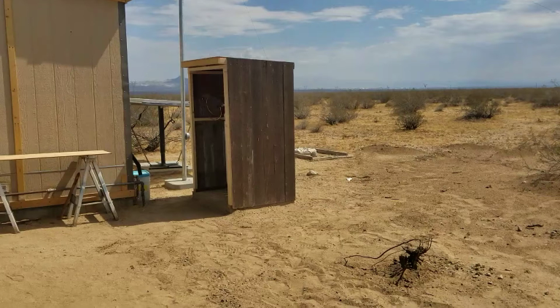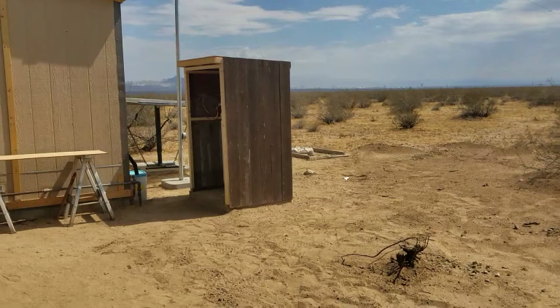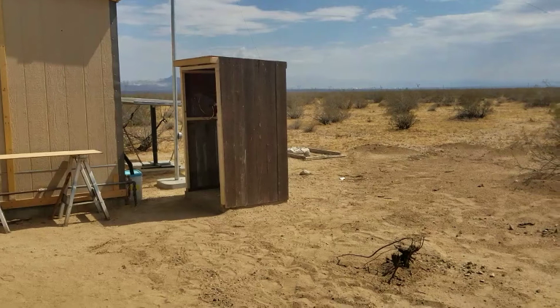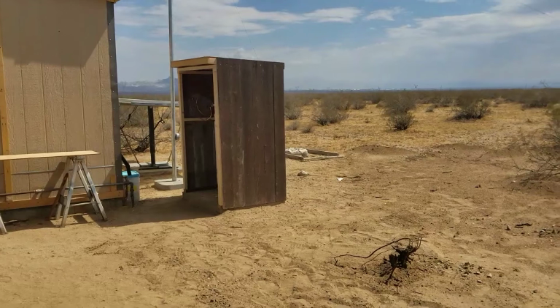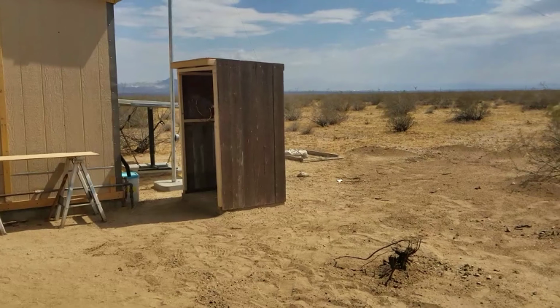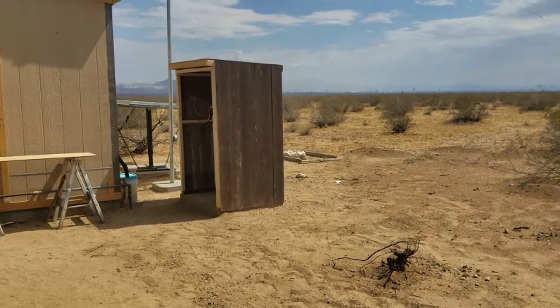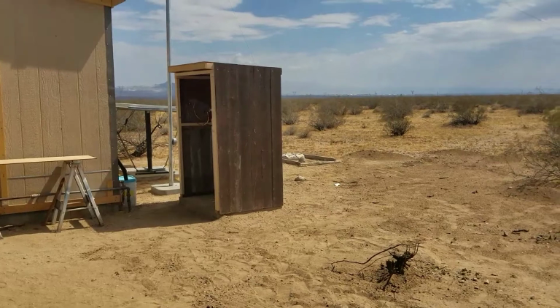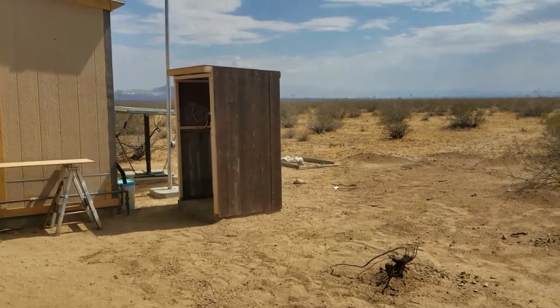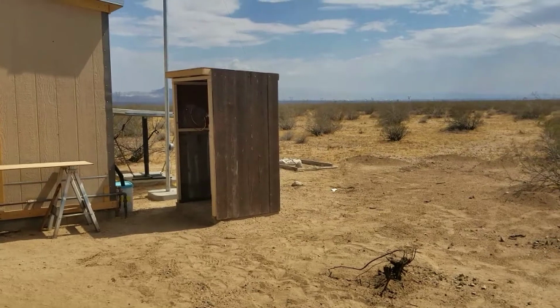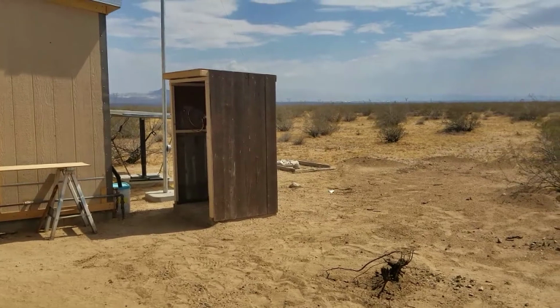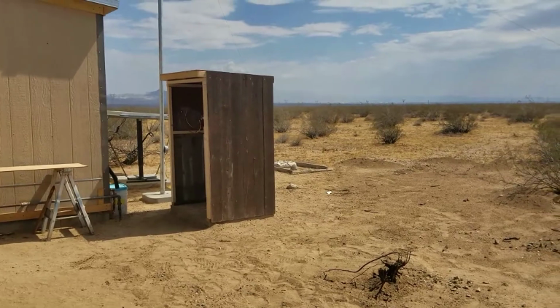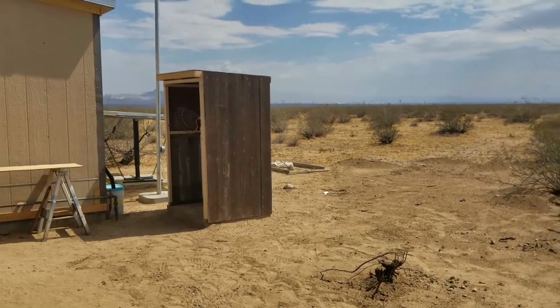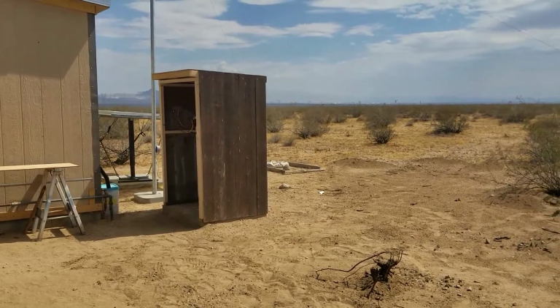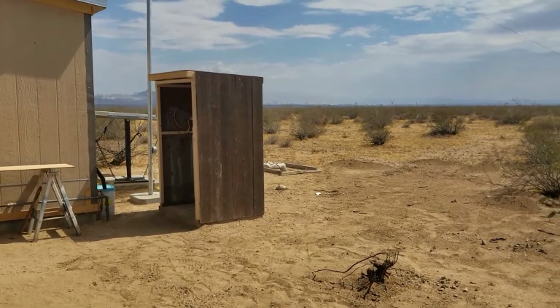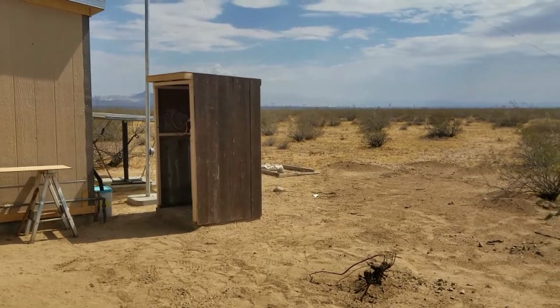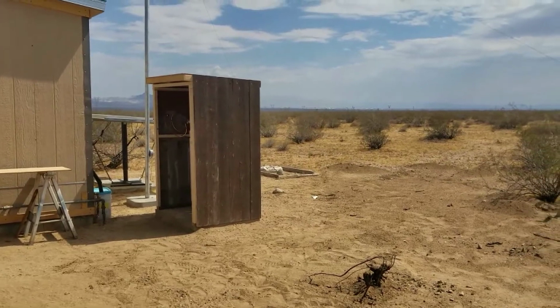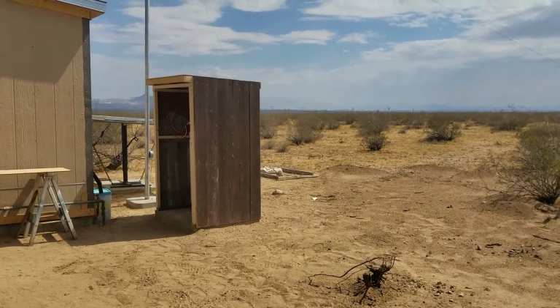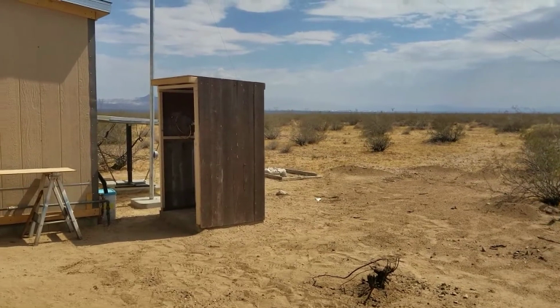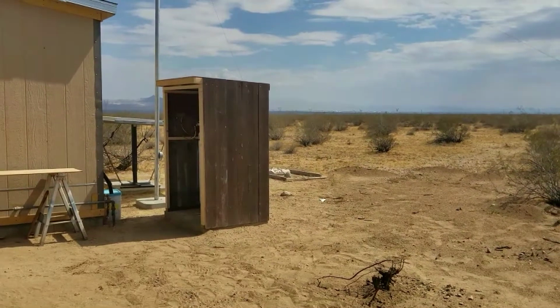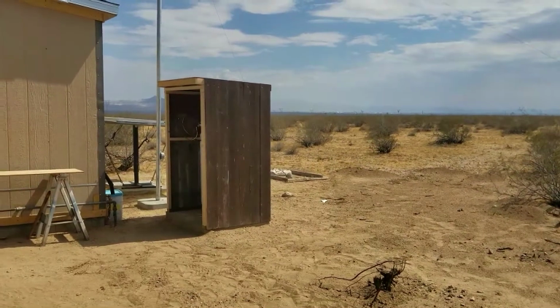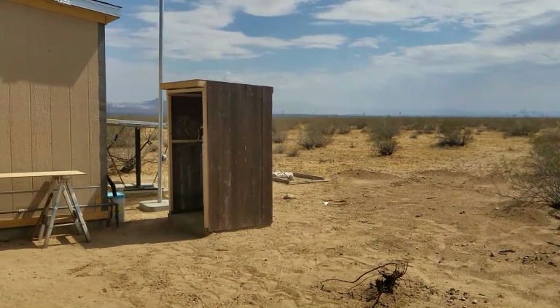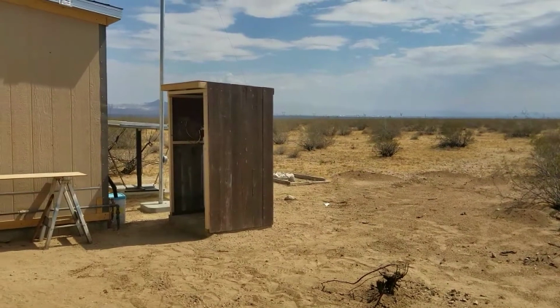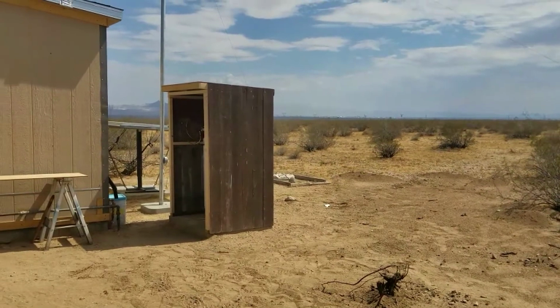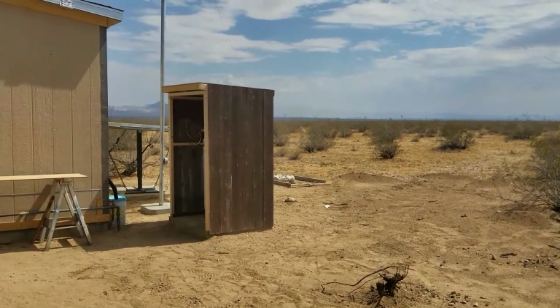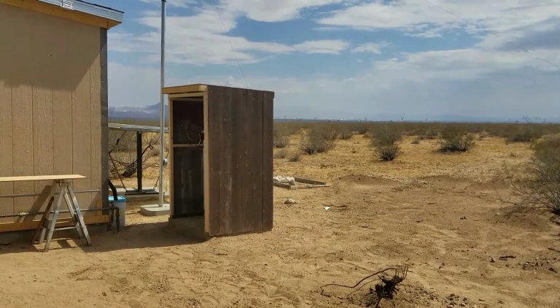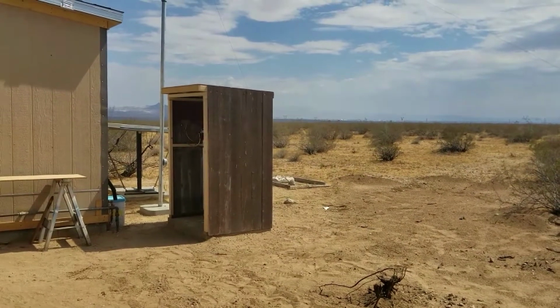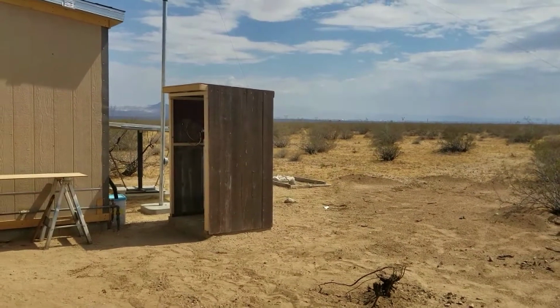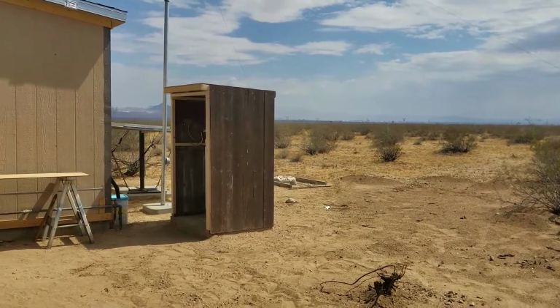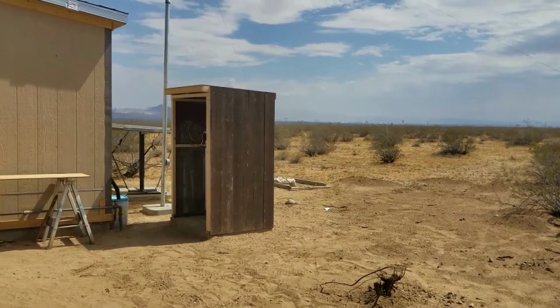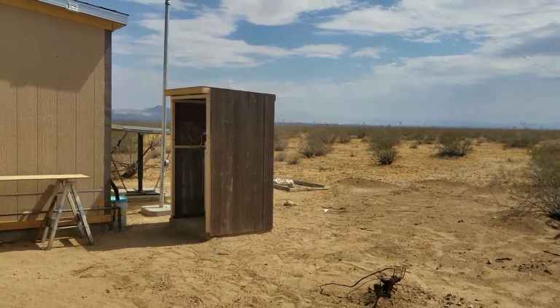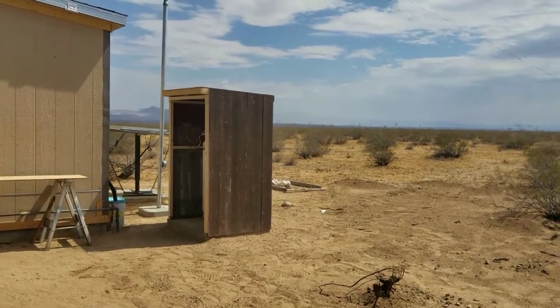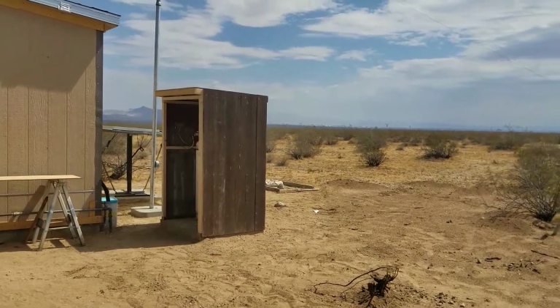Hey everybody, G-Bear homesteading the desert. September 5th, 2017.